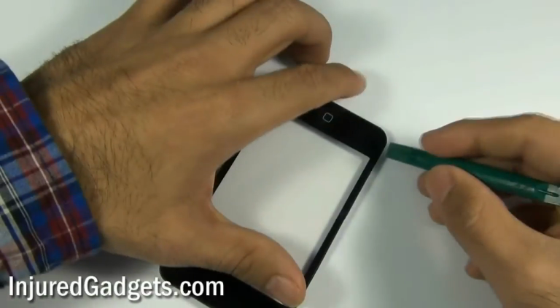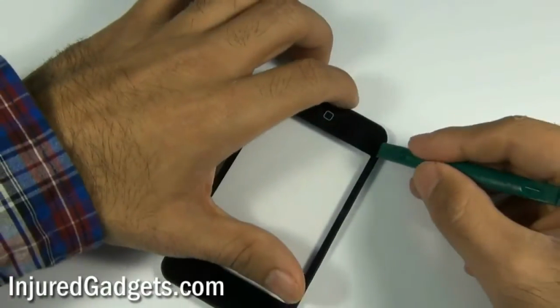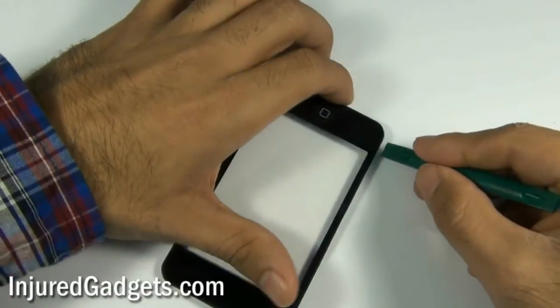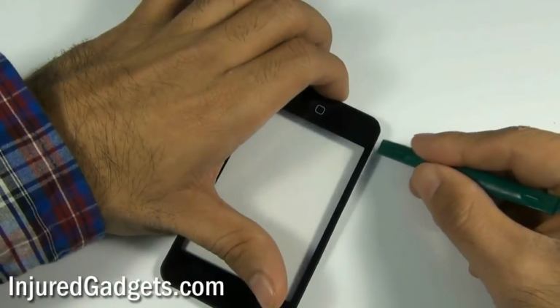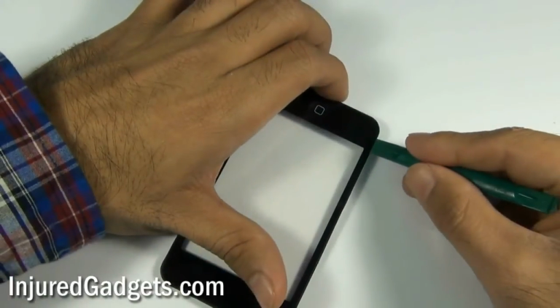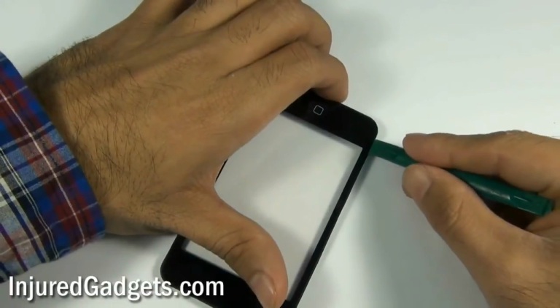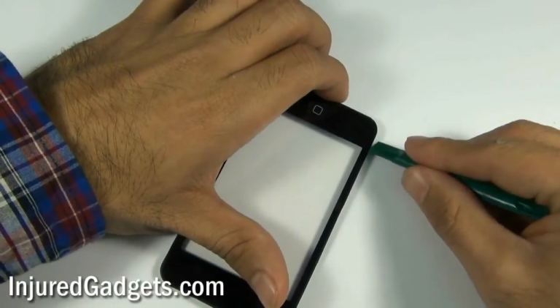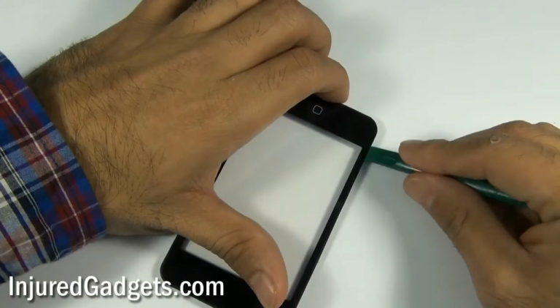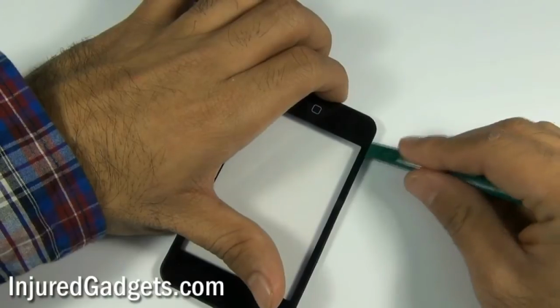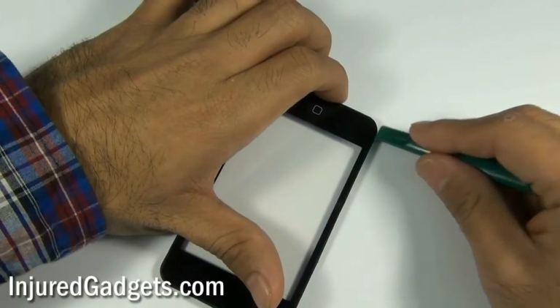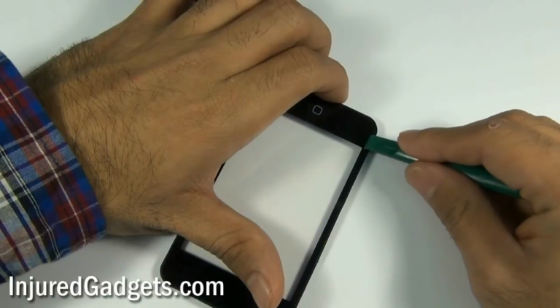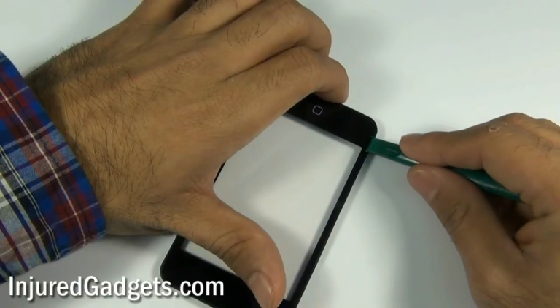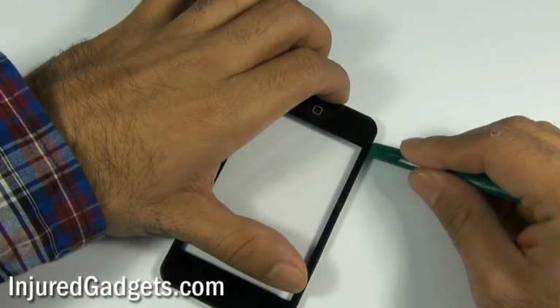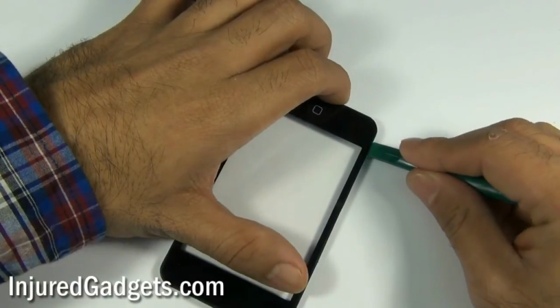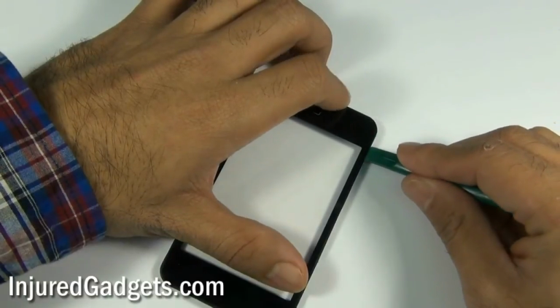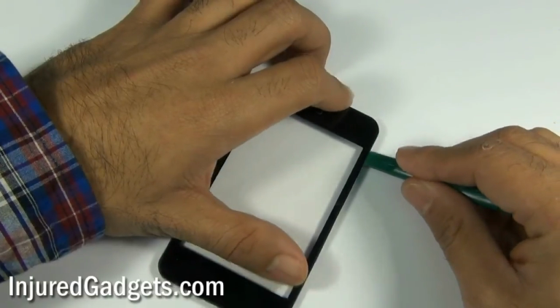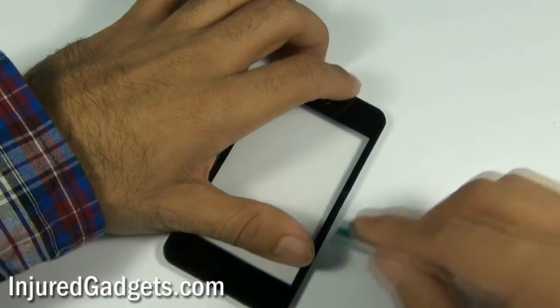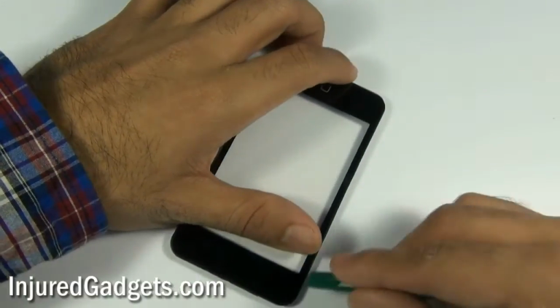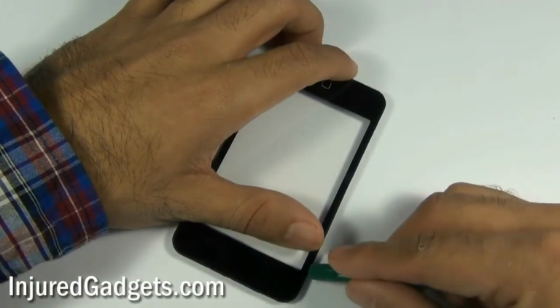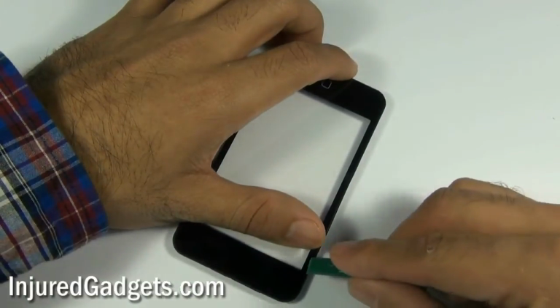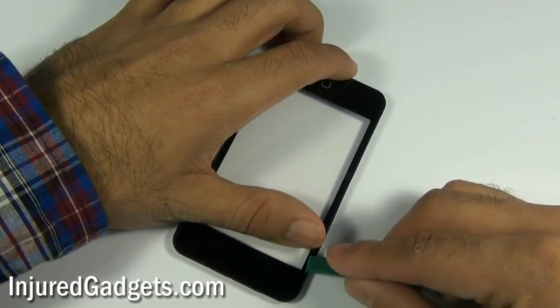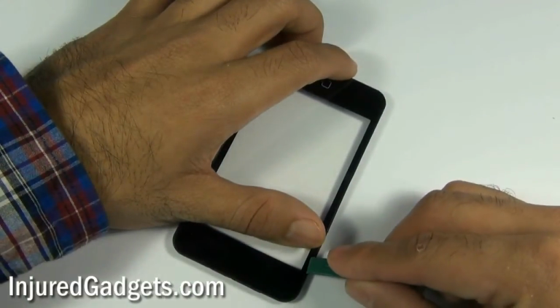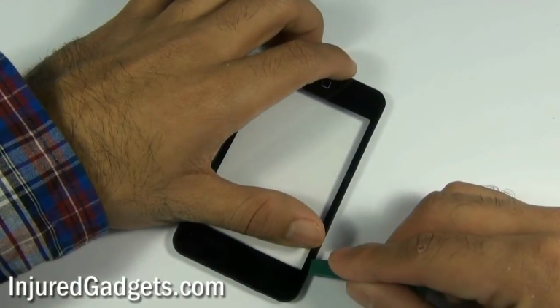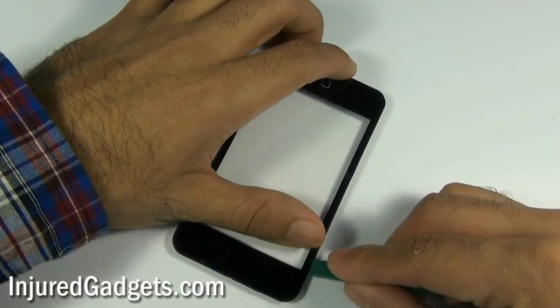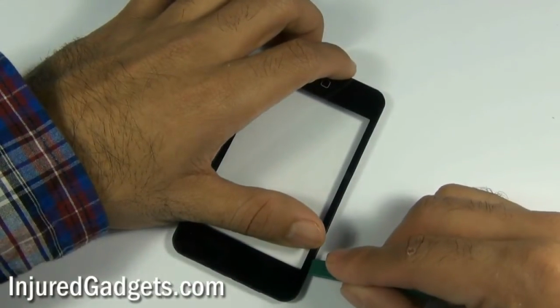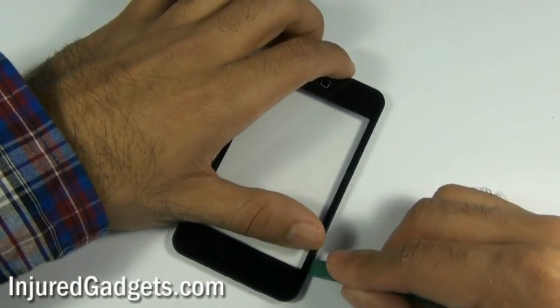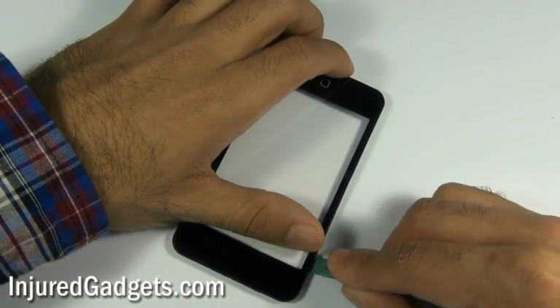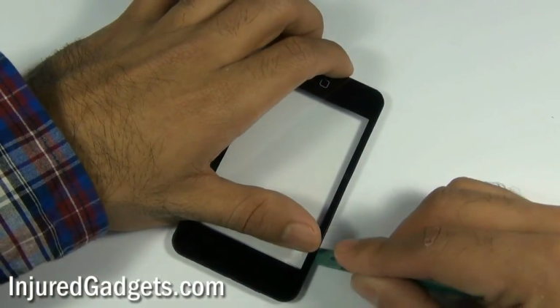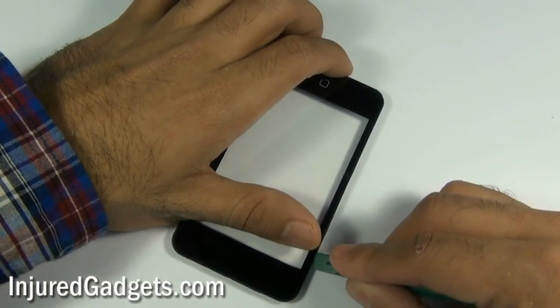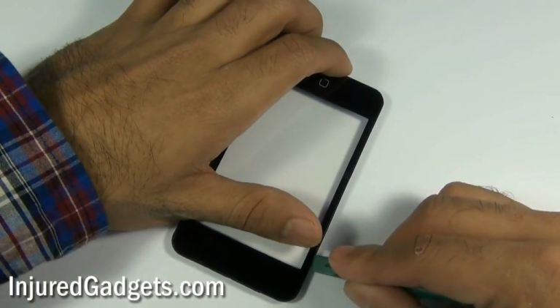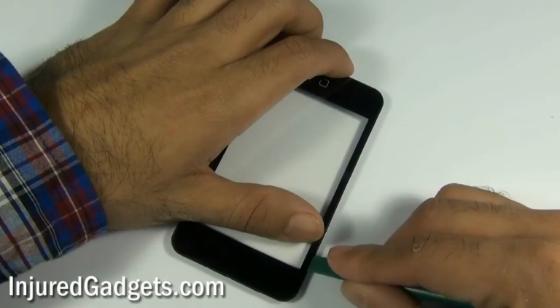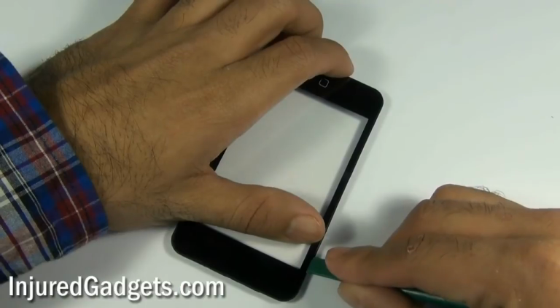Please note that your home button may actually come off. If it does, you will still need it, so do not throw away your home button.